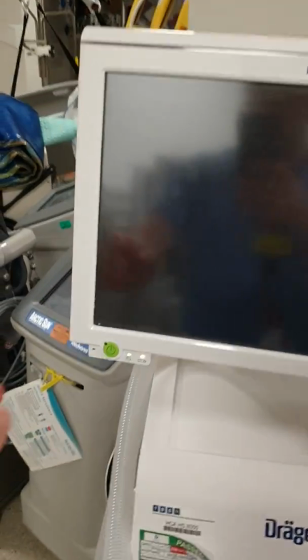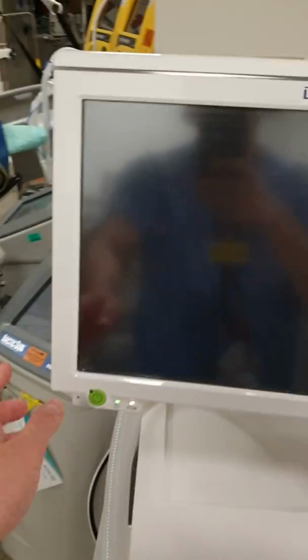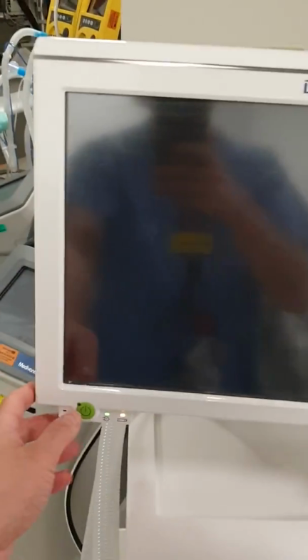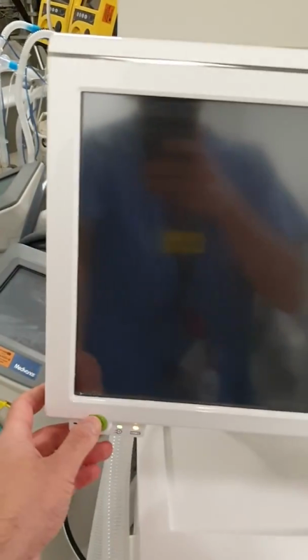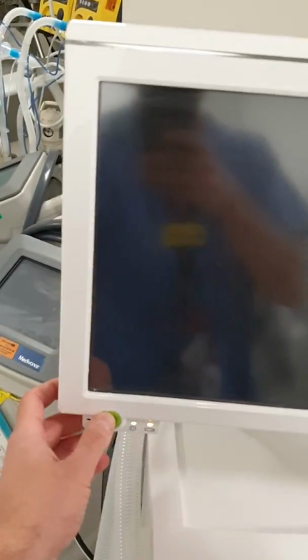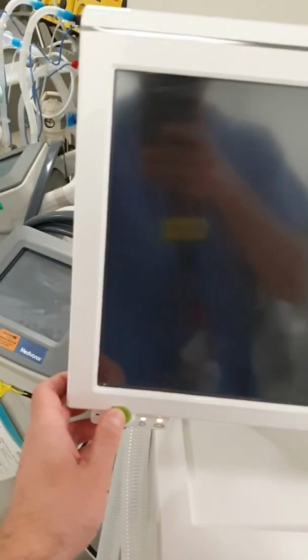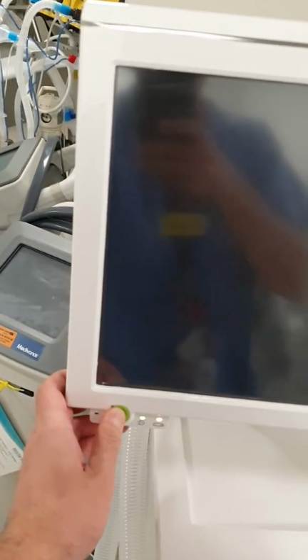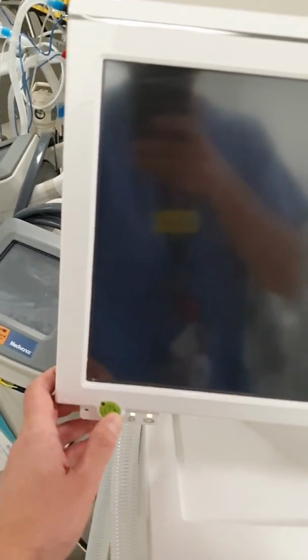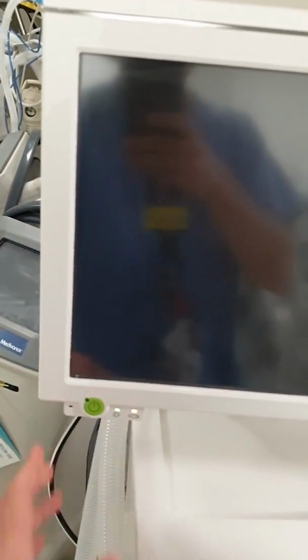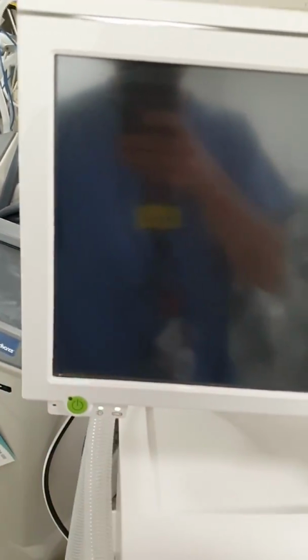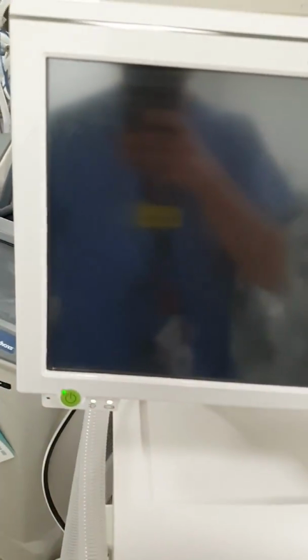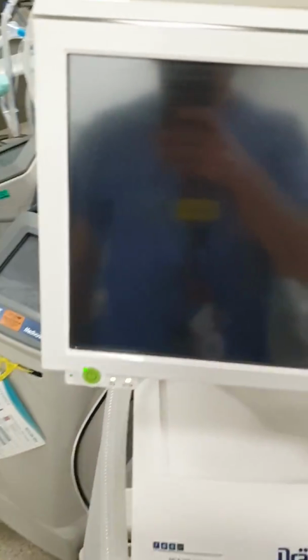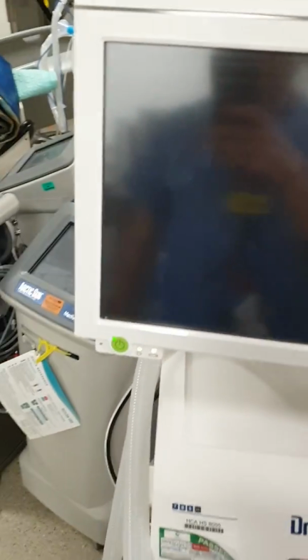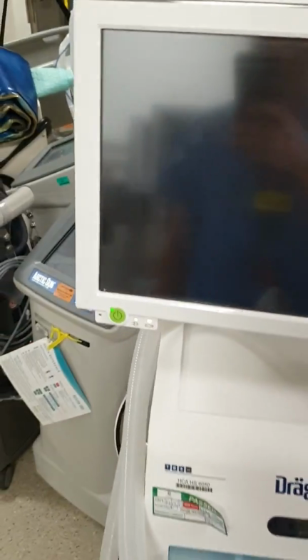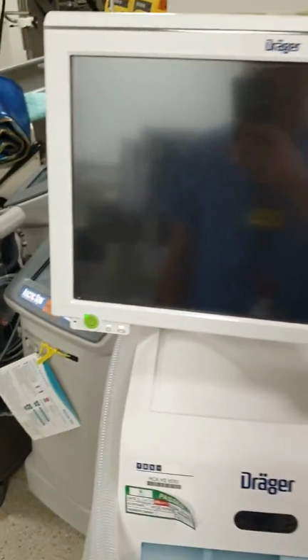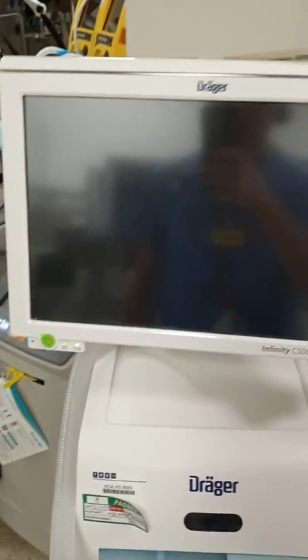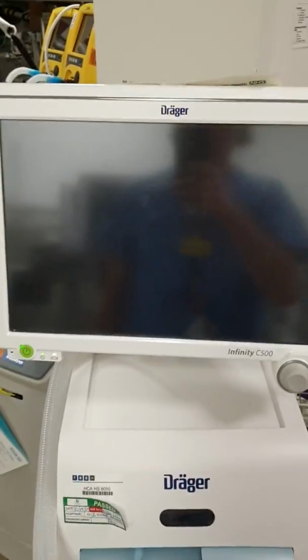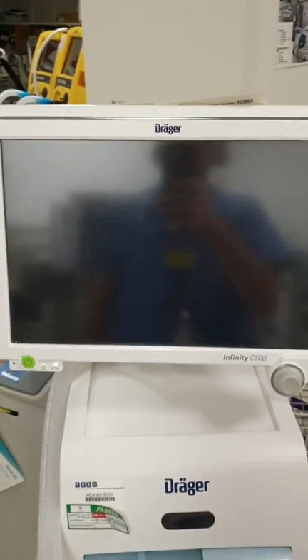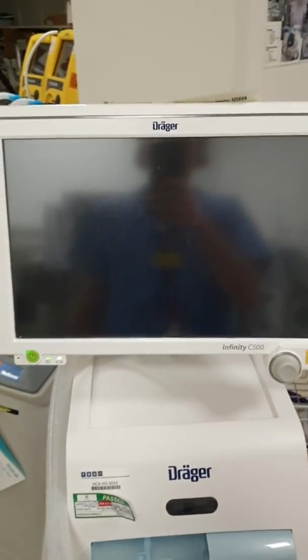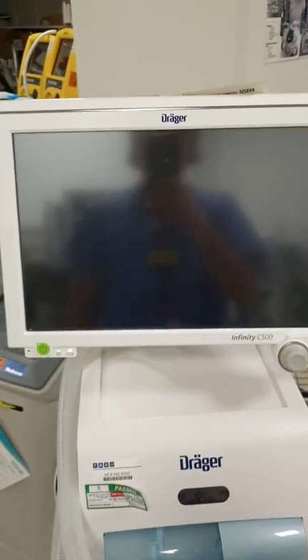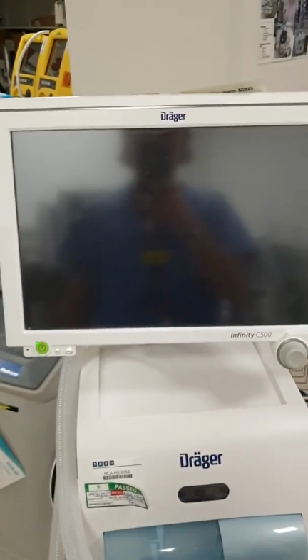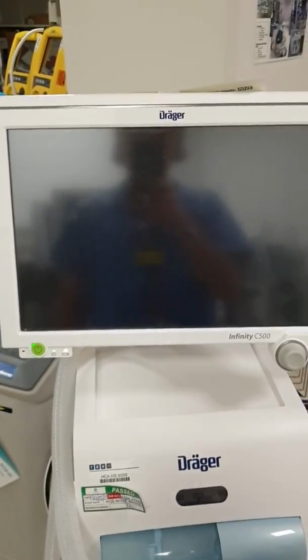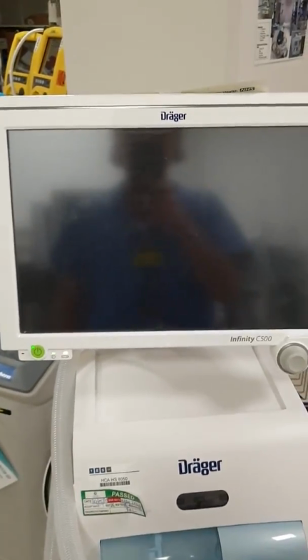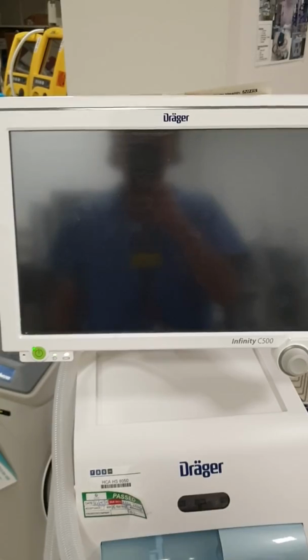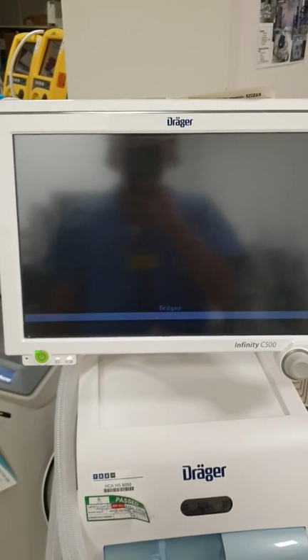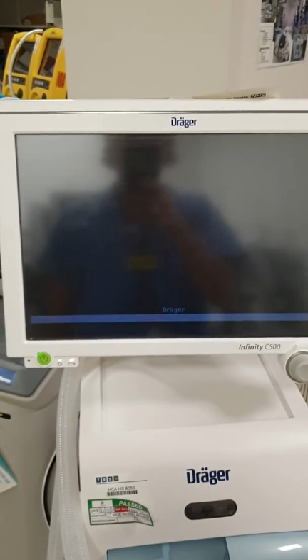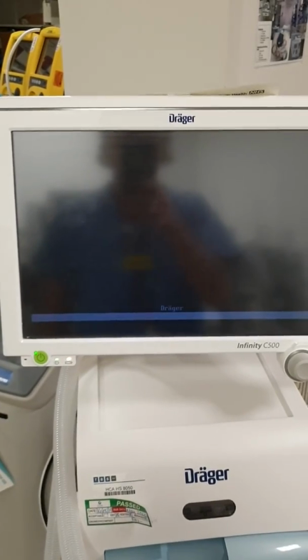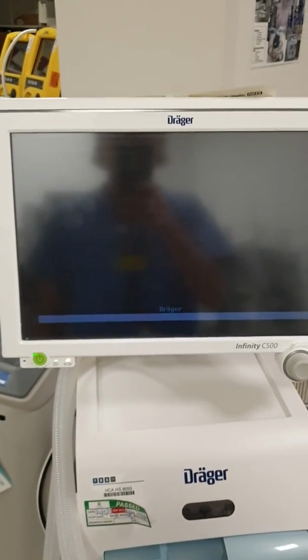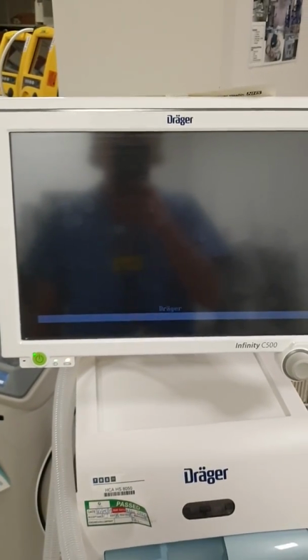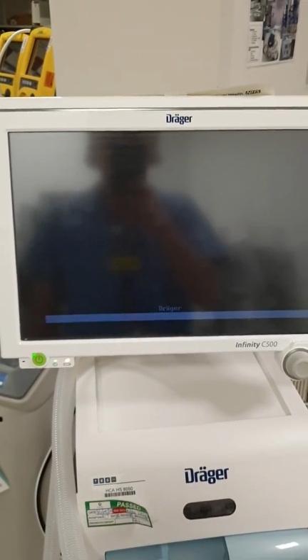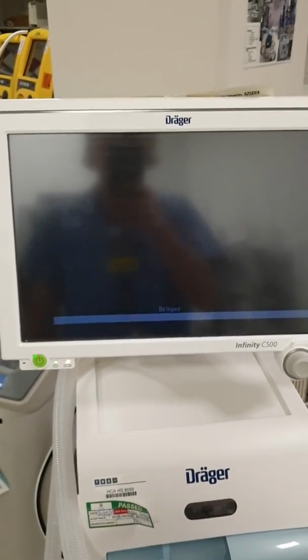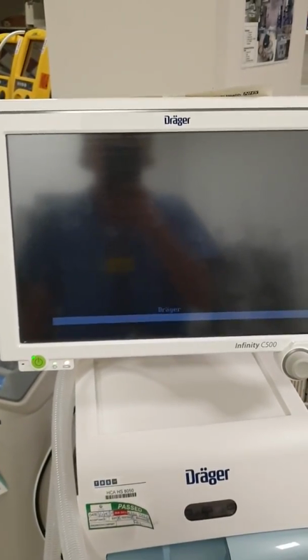So to switch it on, press the button and then we have to wait for about a minute to start up.